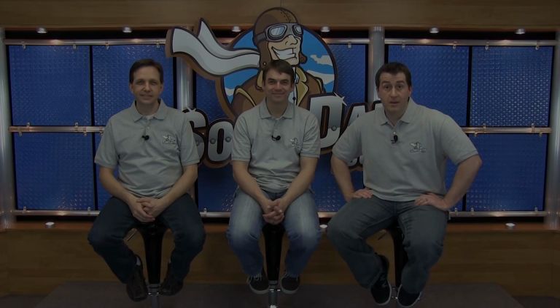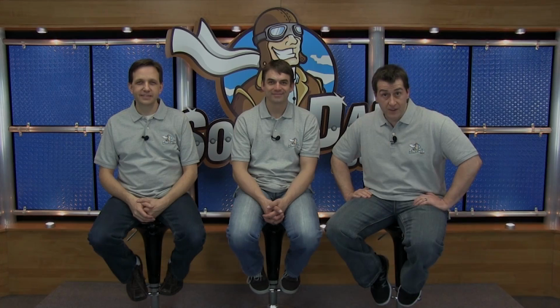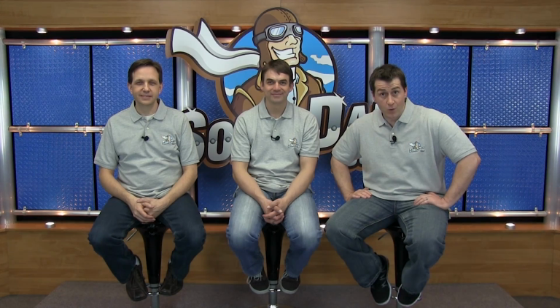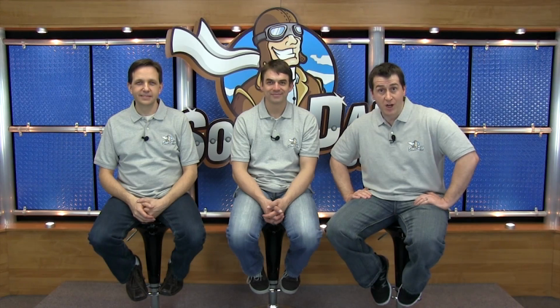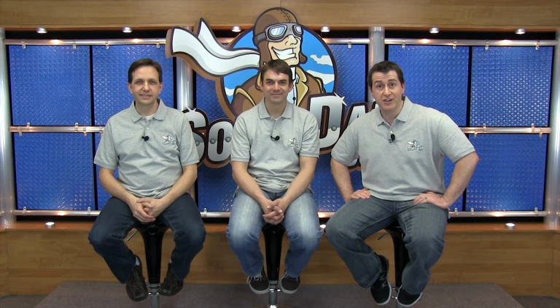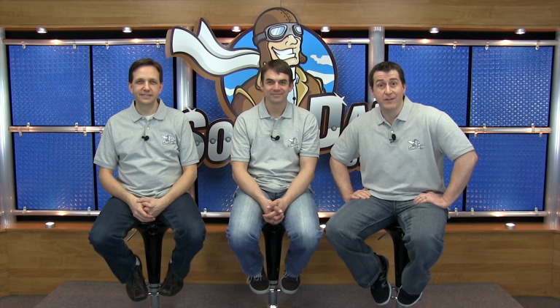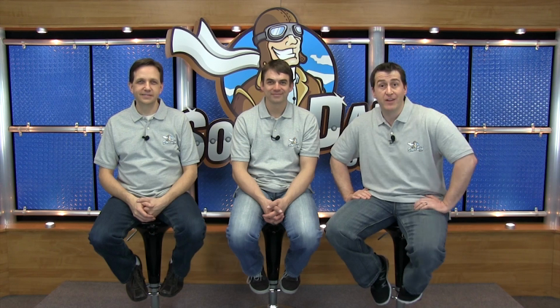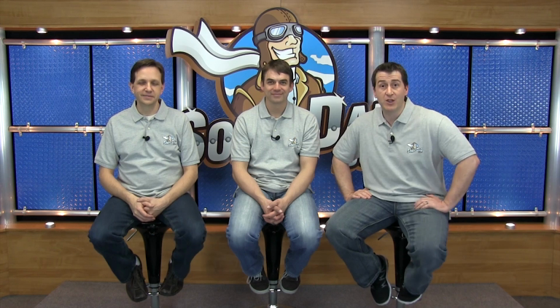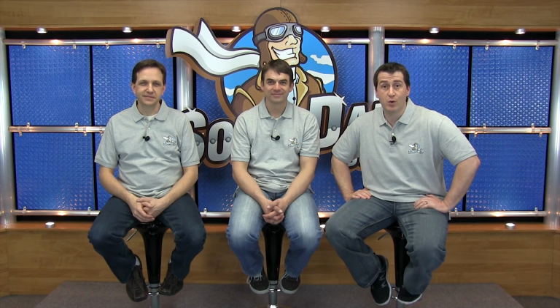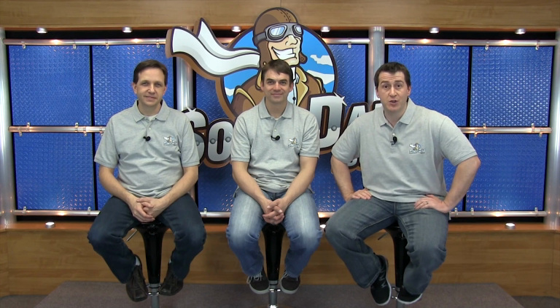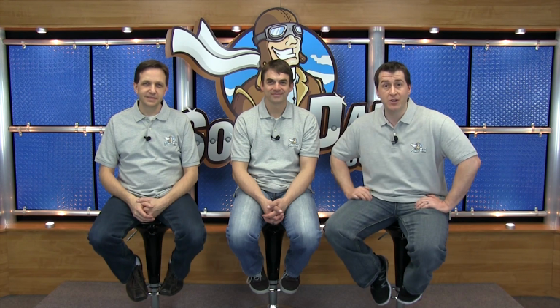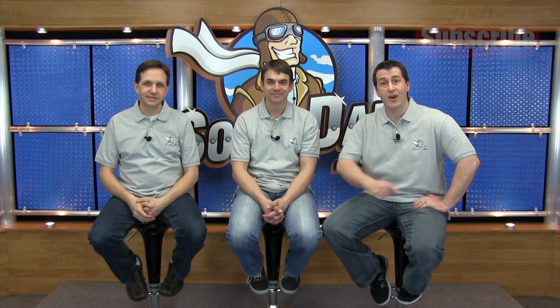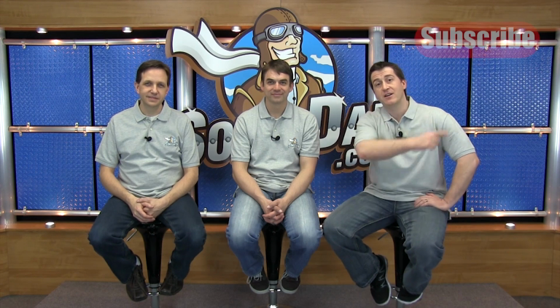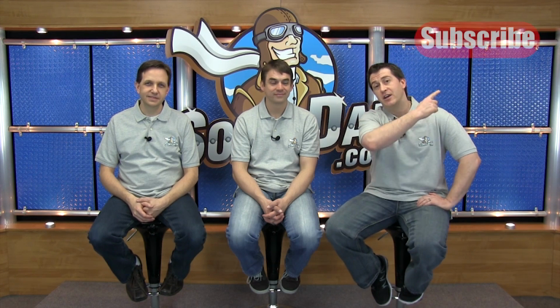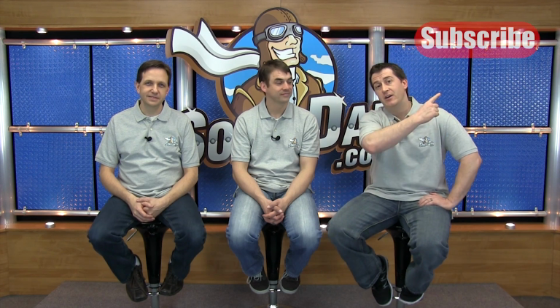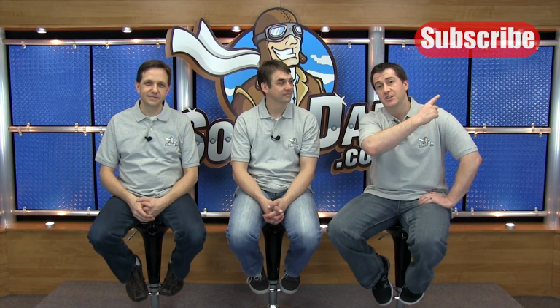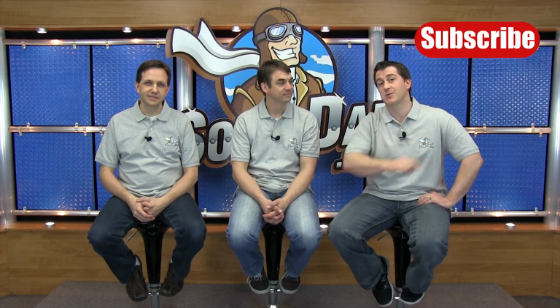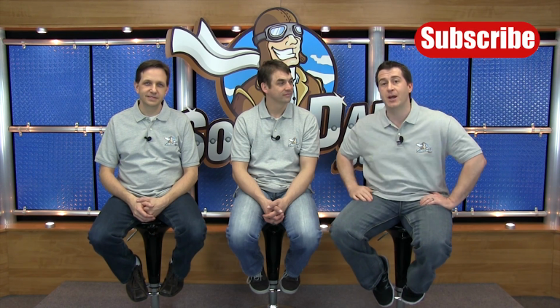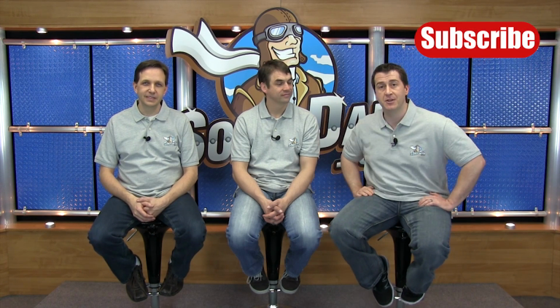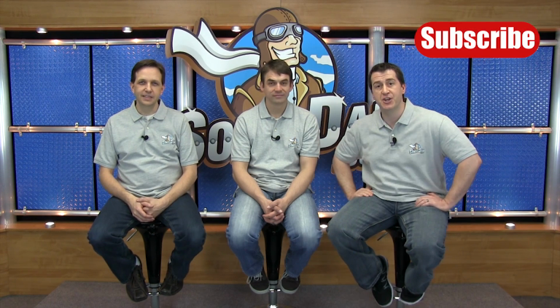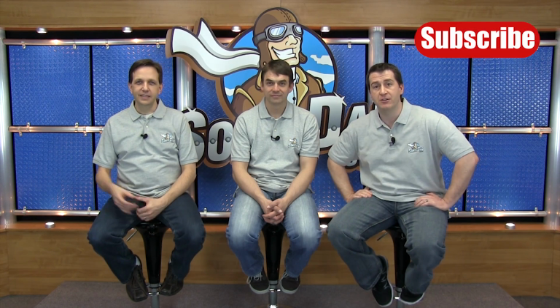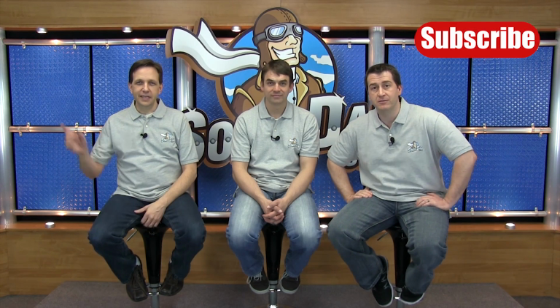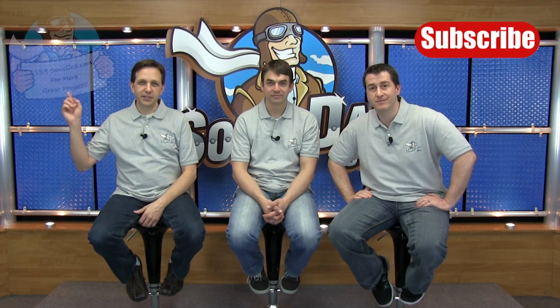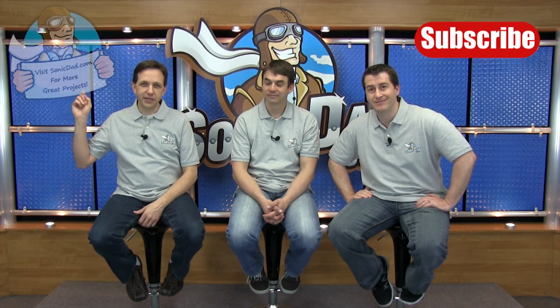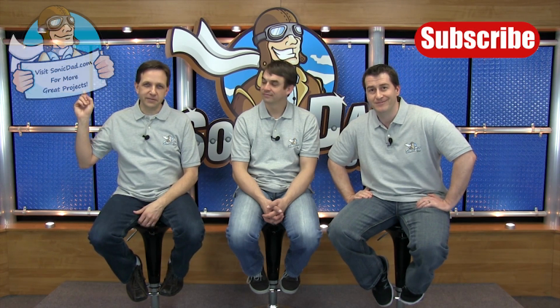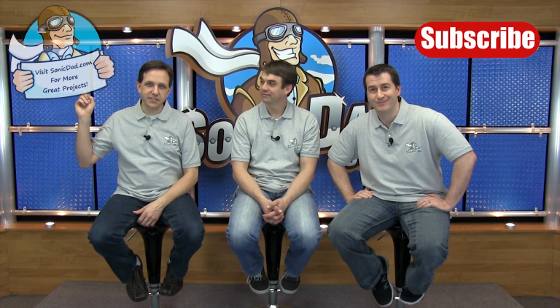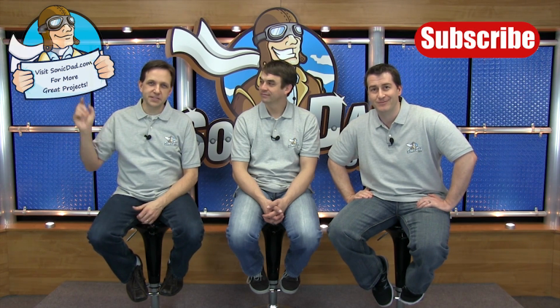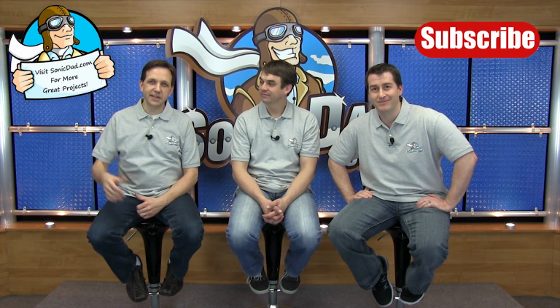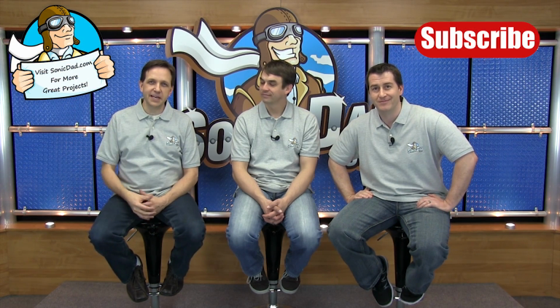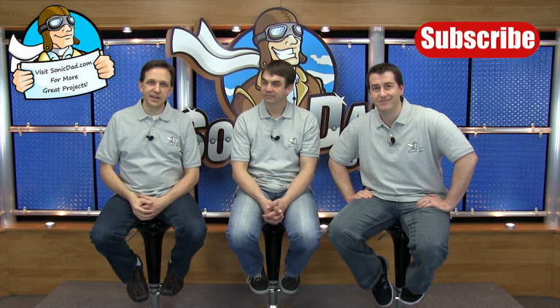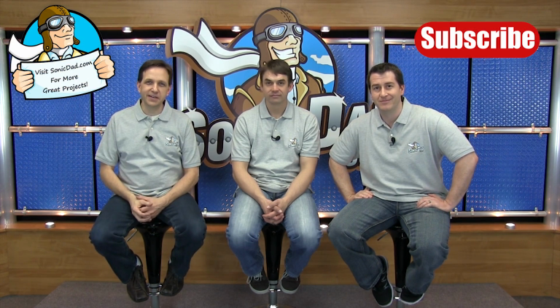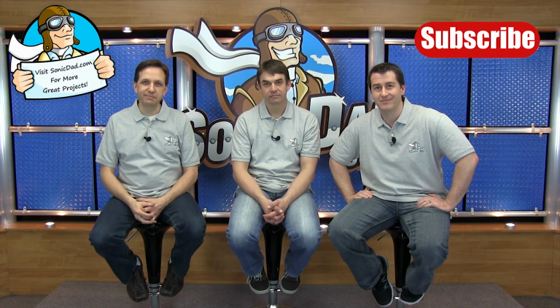Thanks for watching. If you've liked what we're doing, go ahead and click here to subscribe to the channel, and click here to visit sonicdad.com.